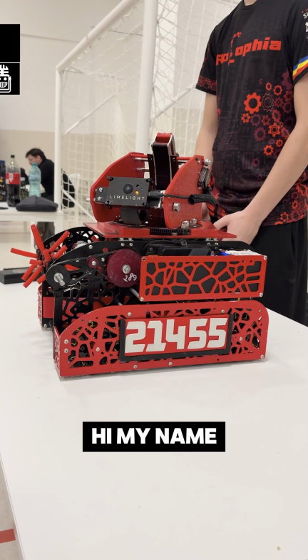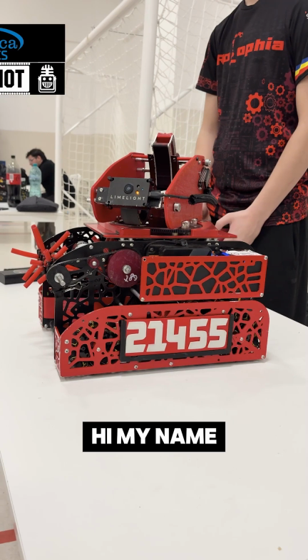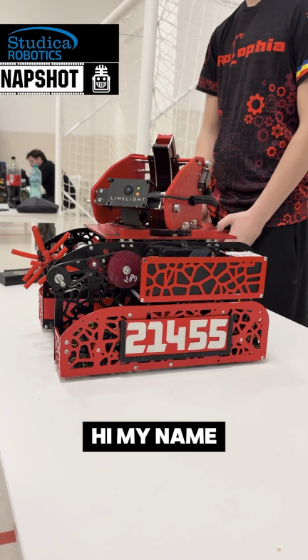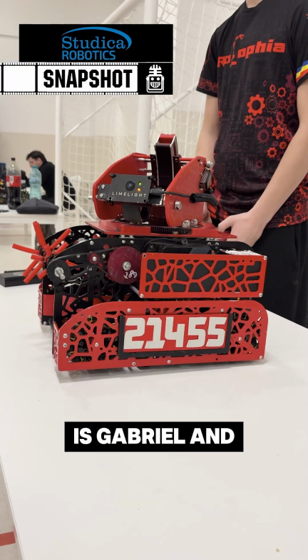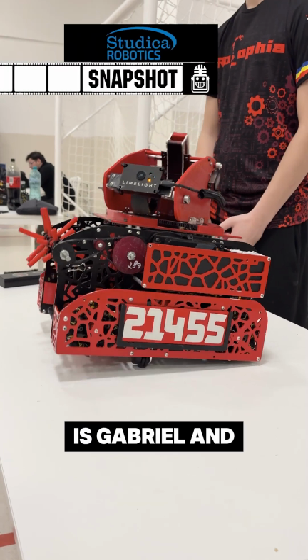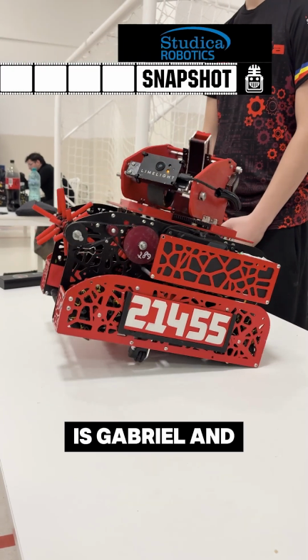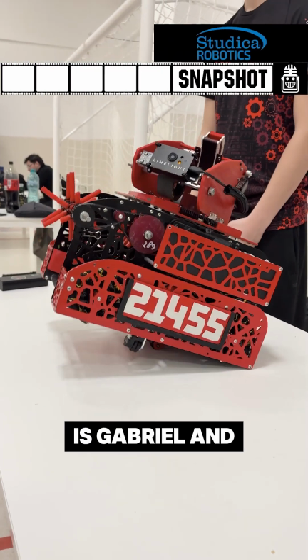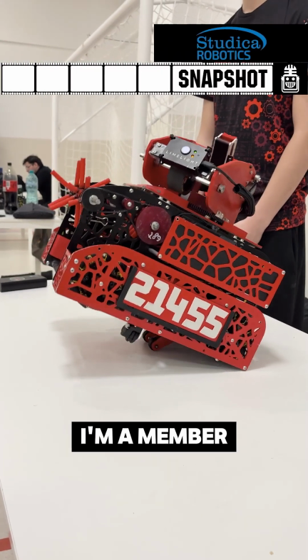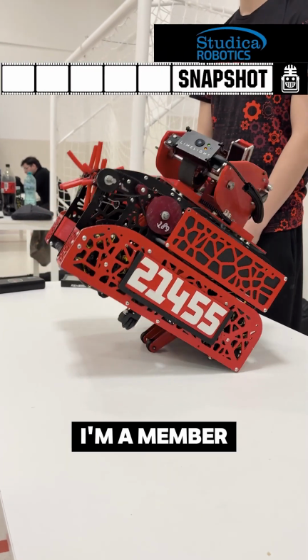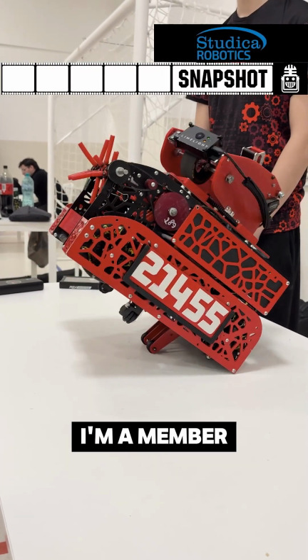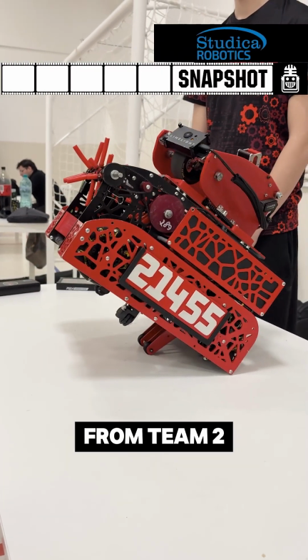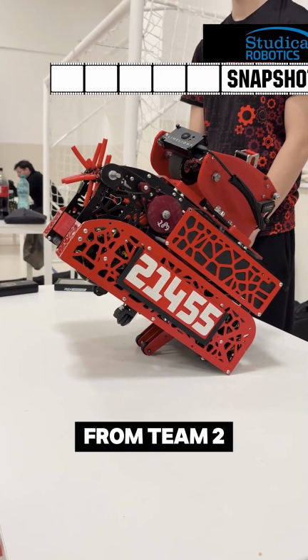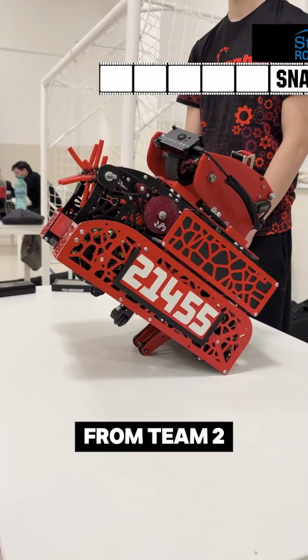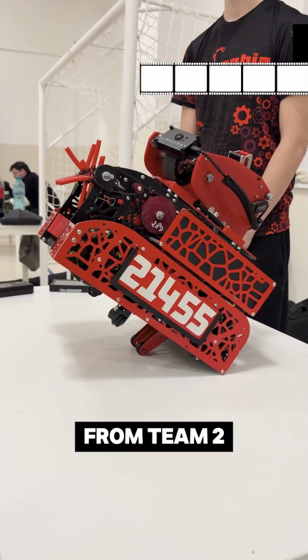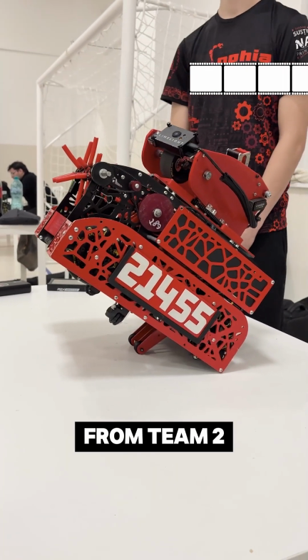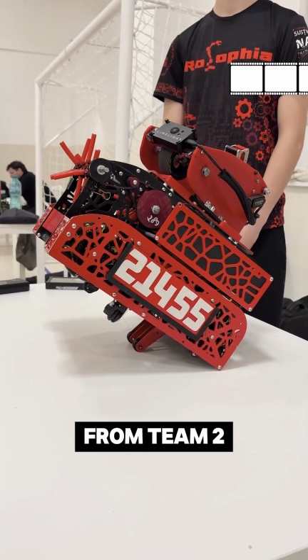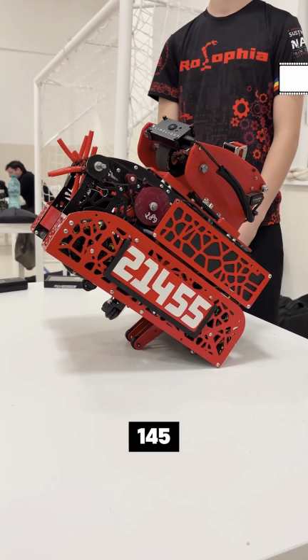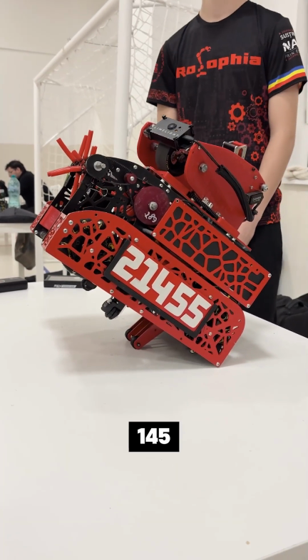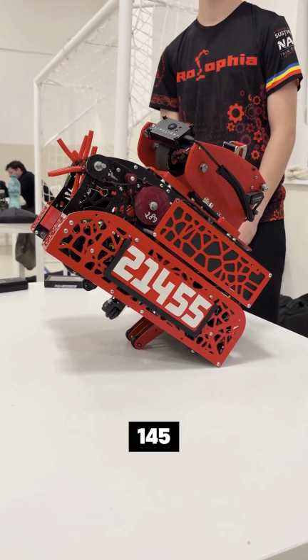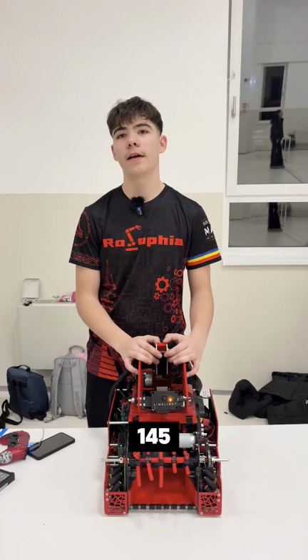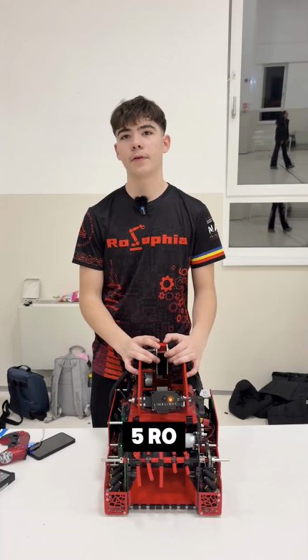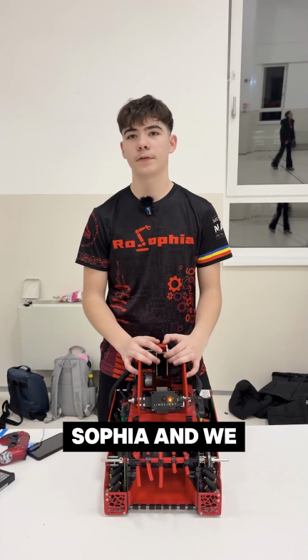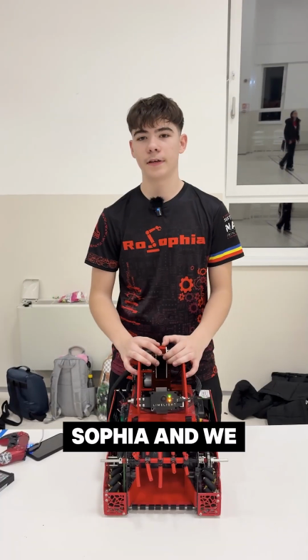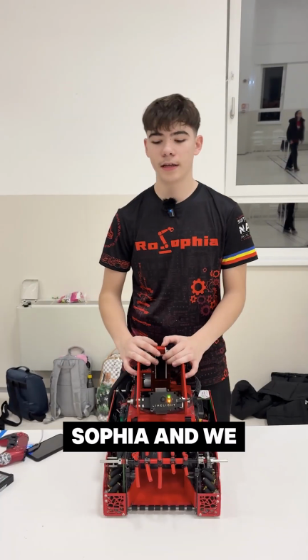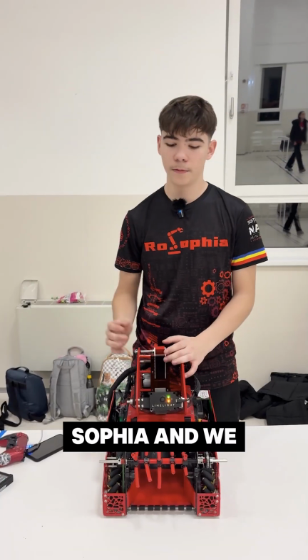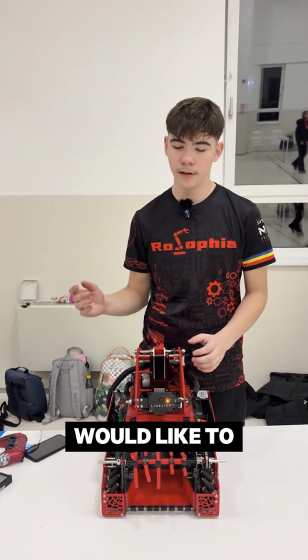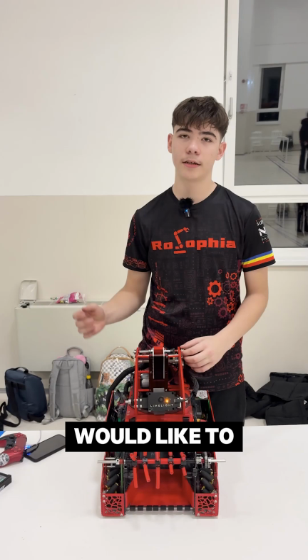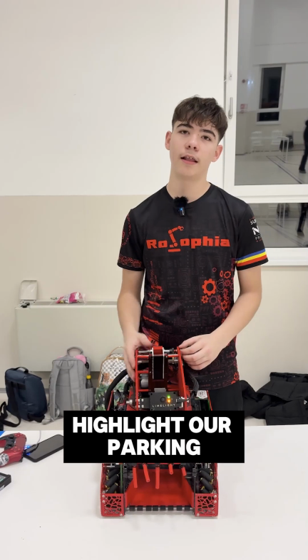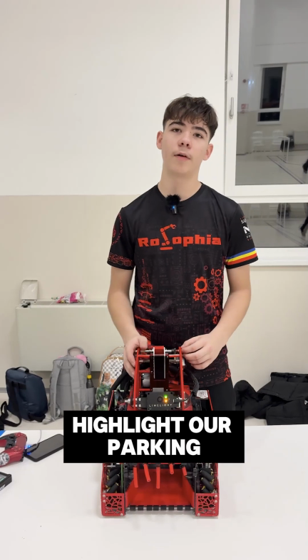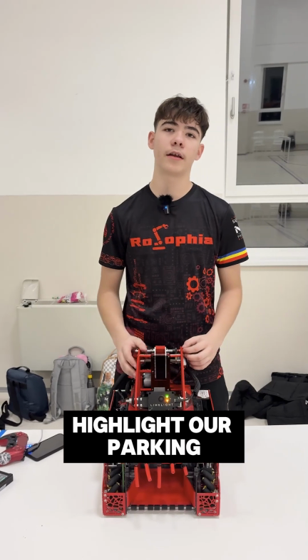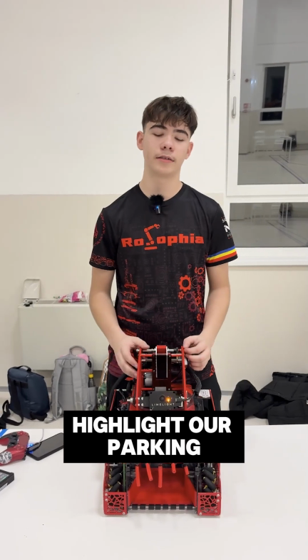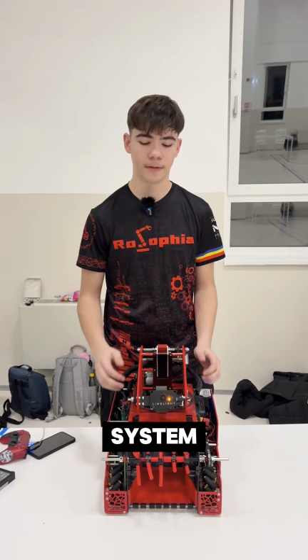Hi, my name is Gabriel and I'm a member from team 21455 Rose Sophia, and we would like to highlight our parking system.